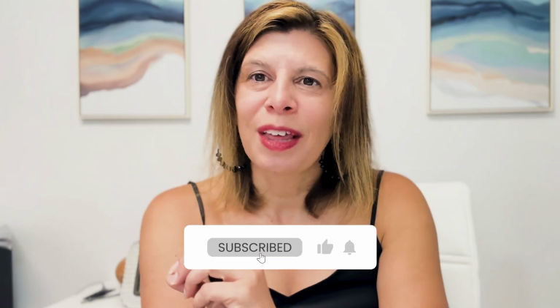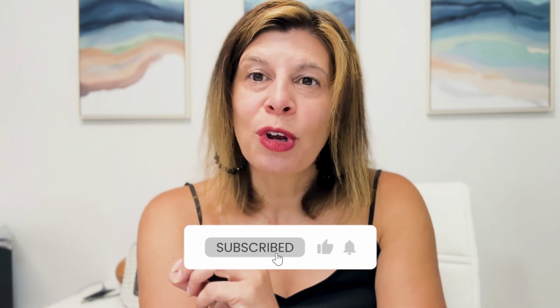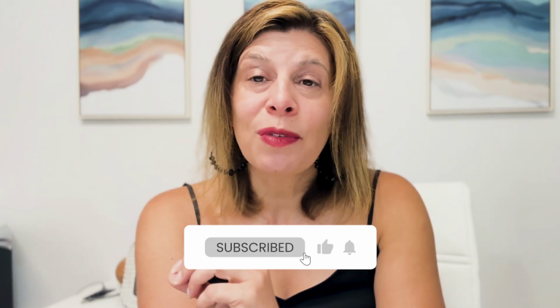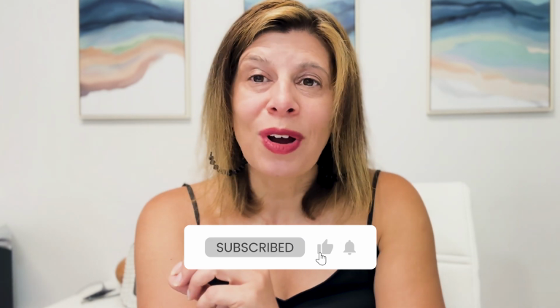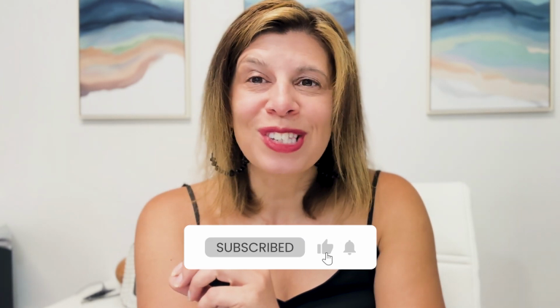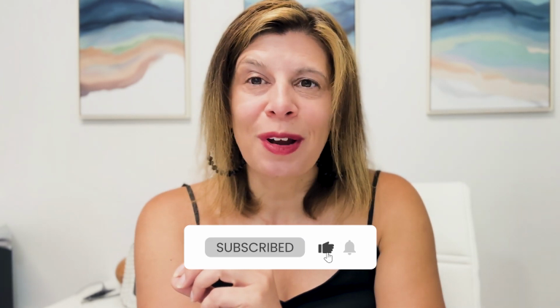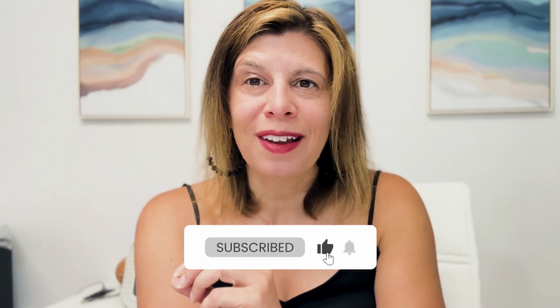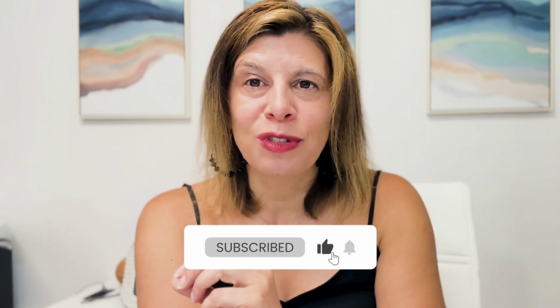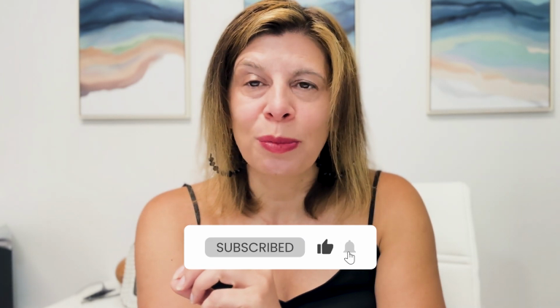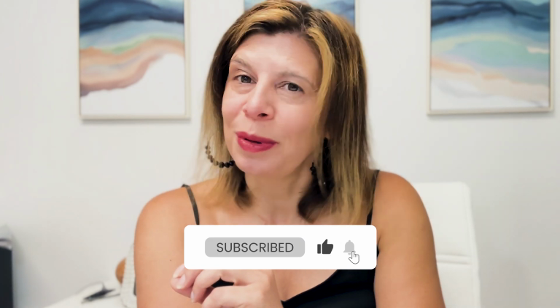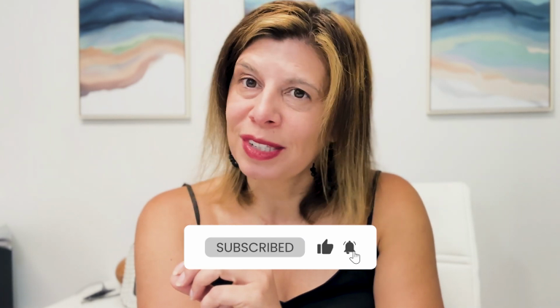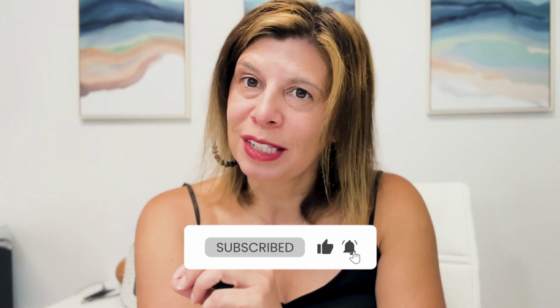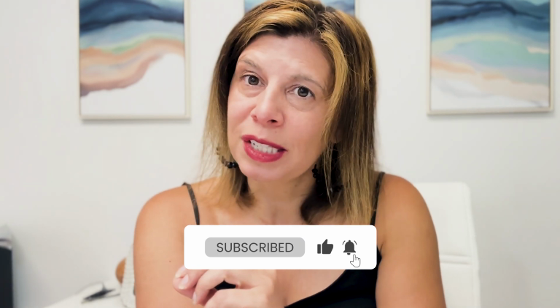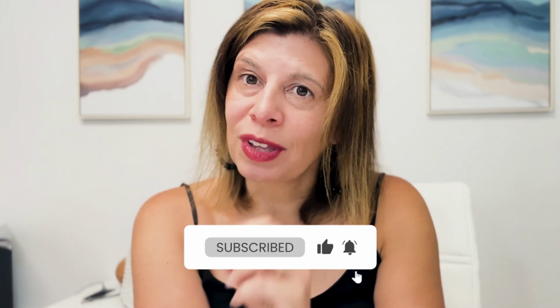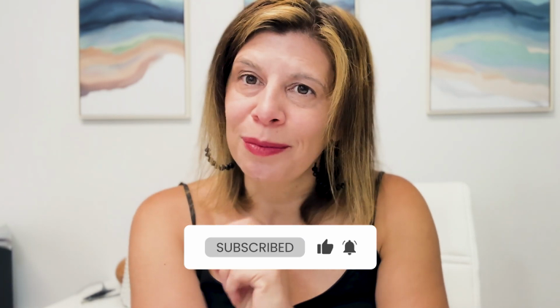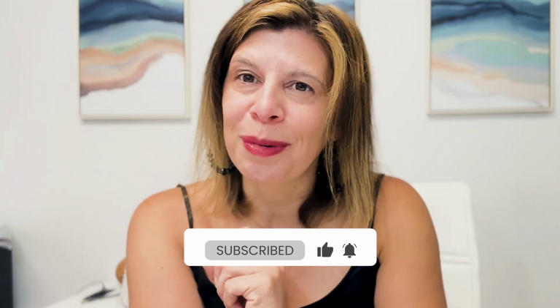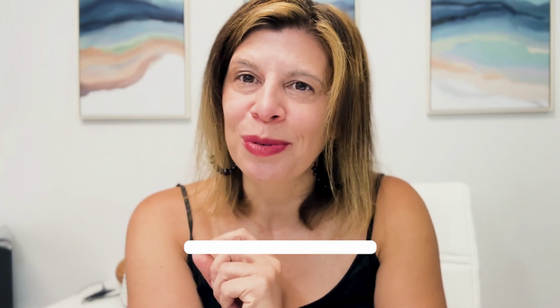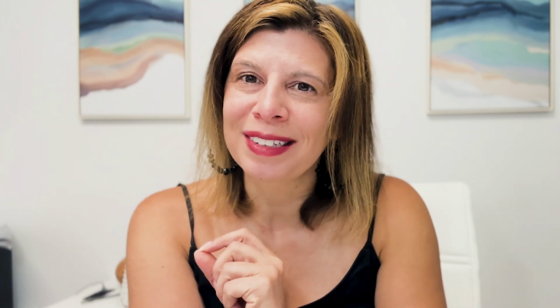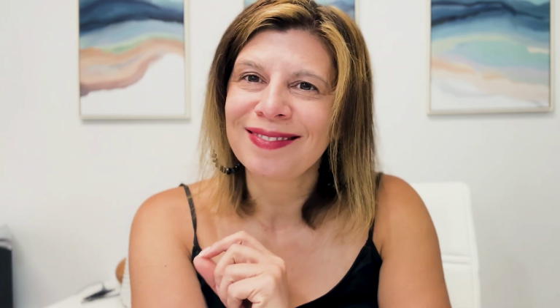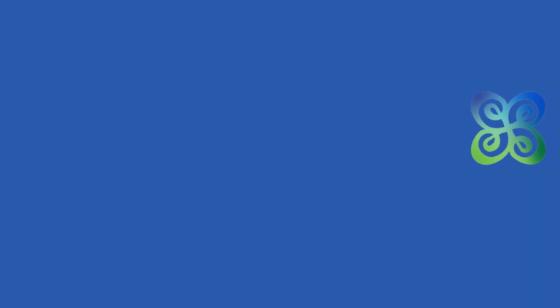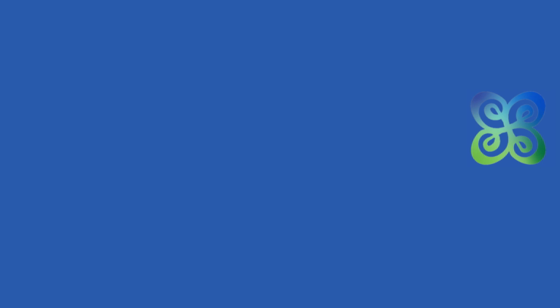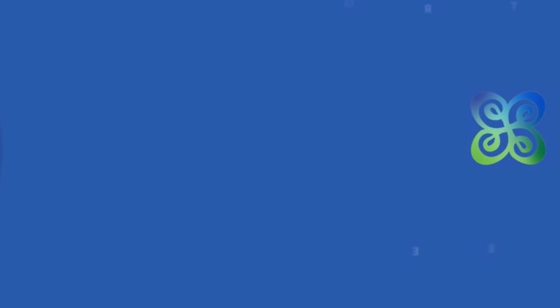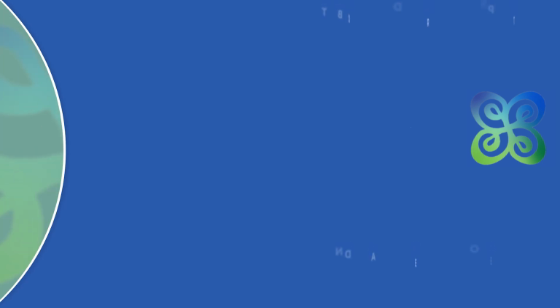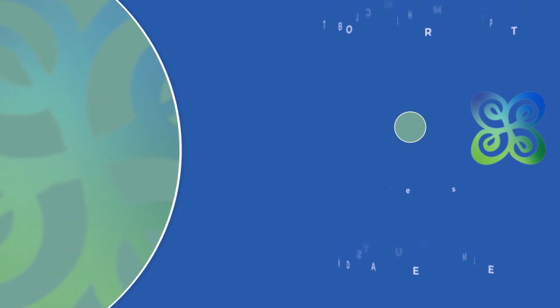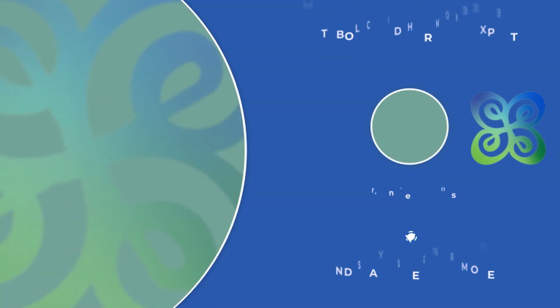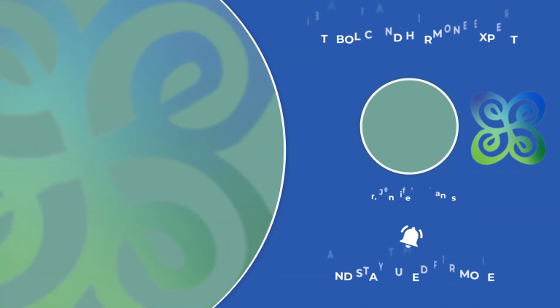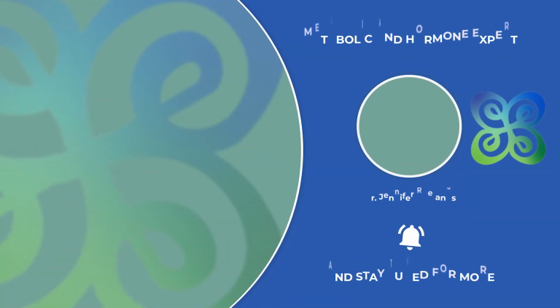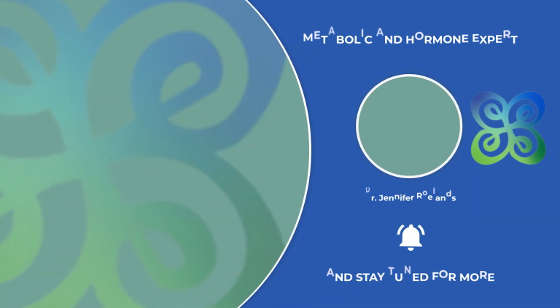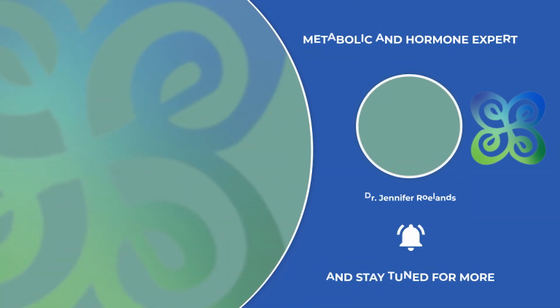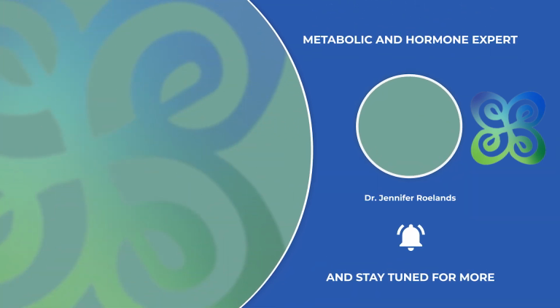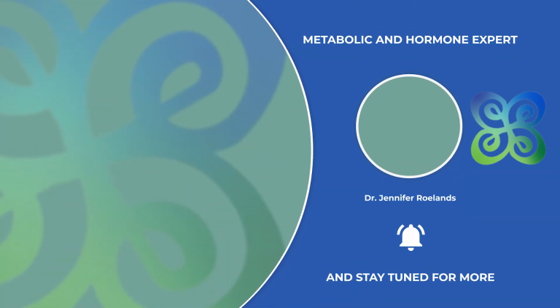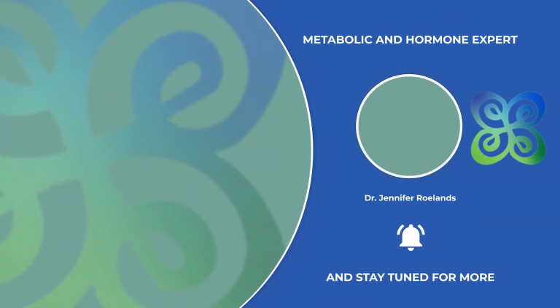Let me know if you have any questions about GLP-1s, specifically in menopausal women. Thank you.